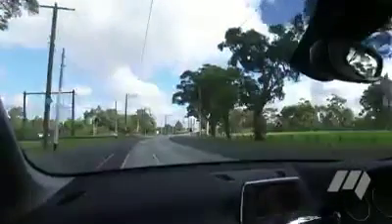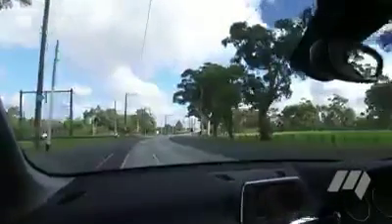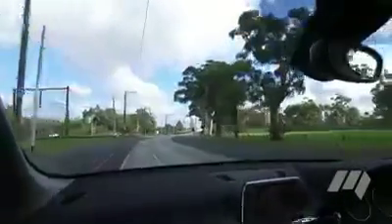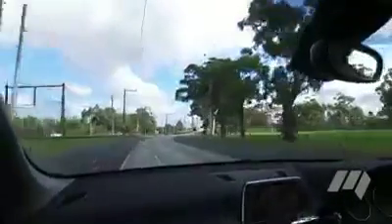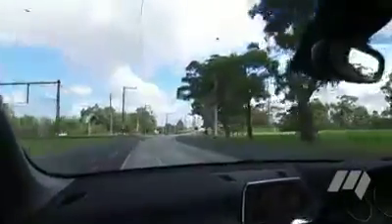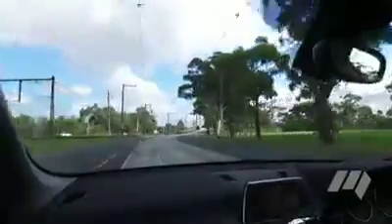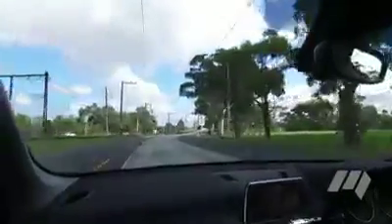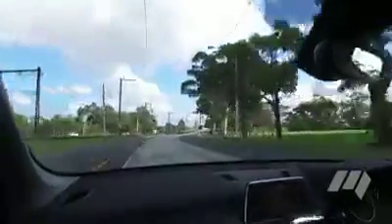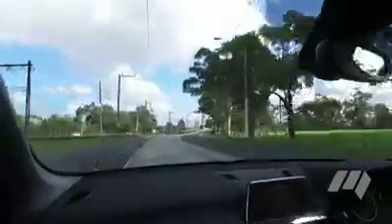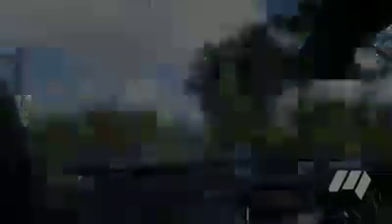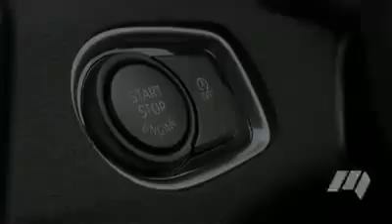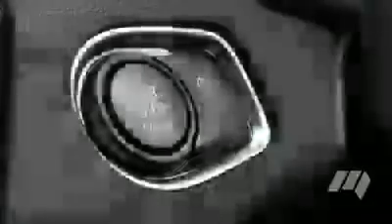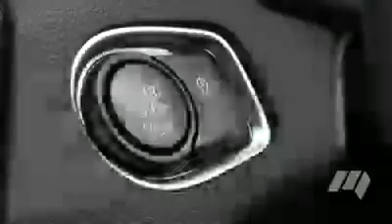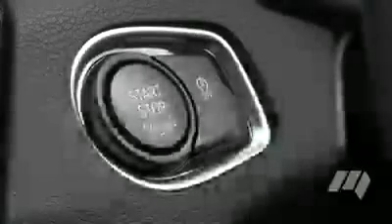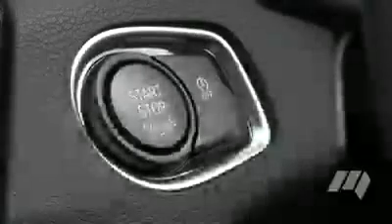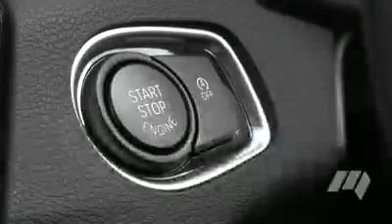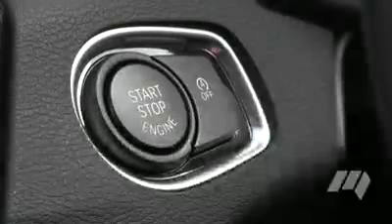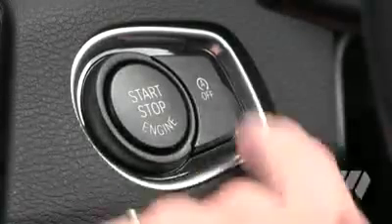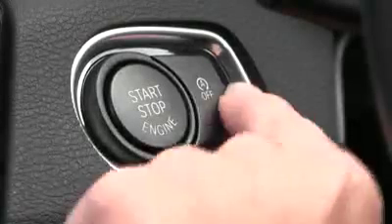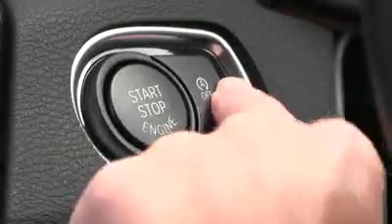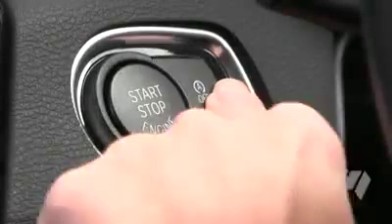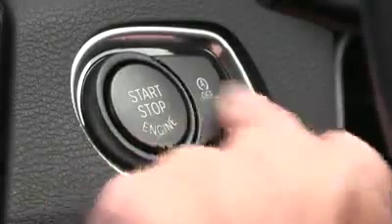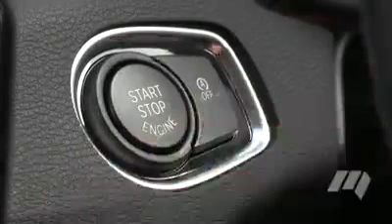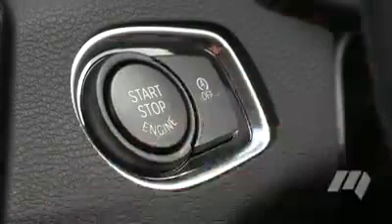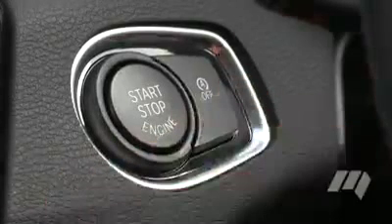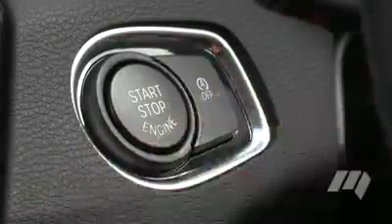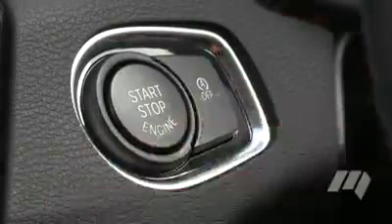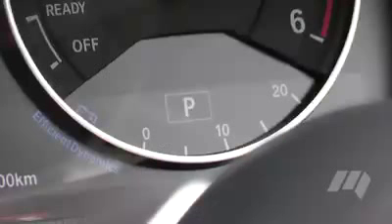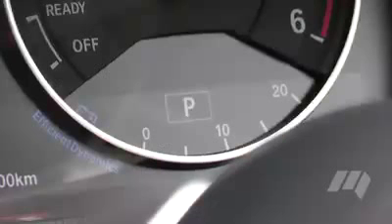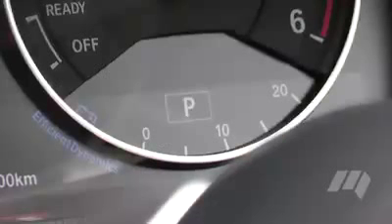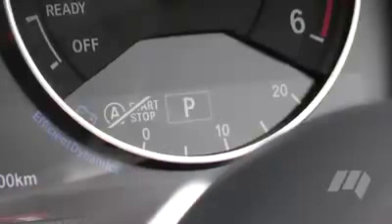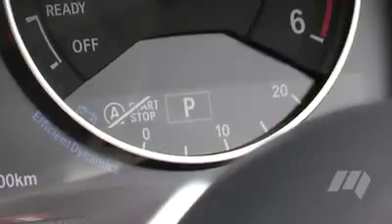You still have control though, so if you don't want idle stop kicking in, use the manual override button to drive as normal.